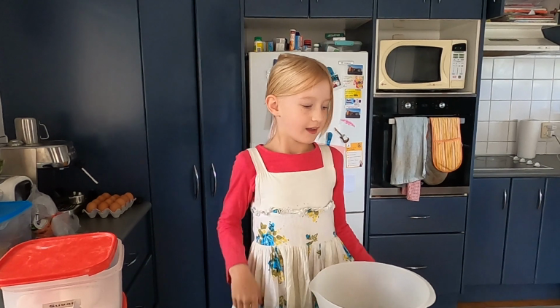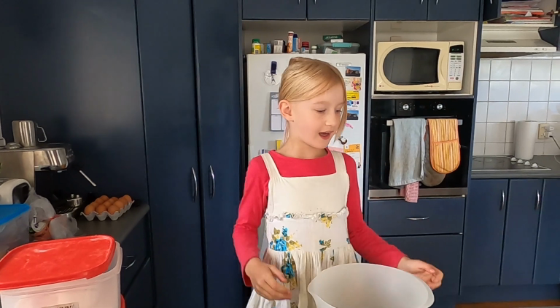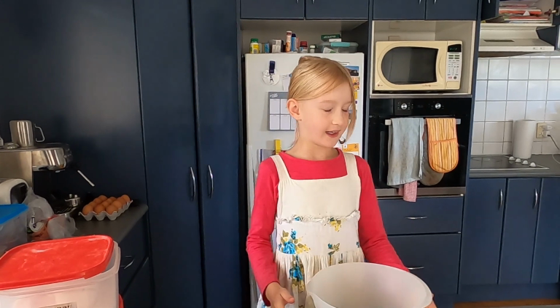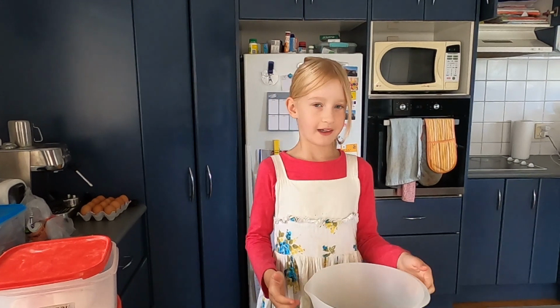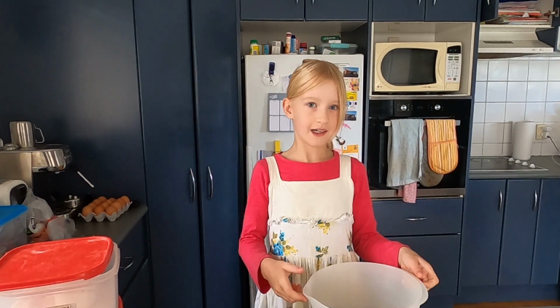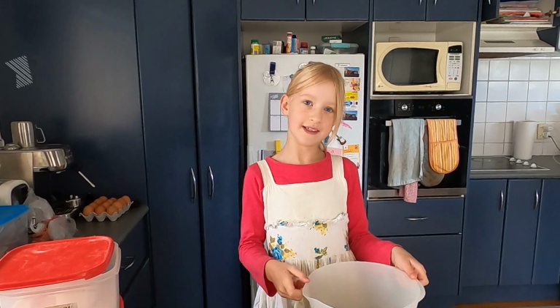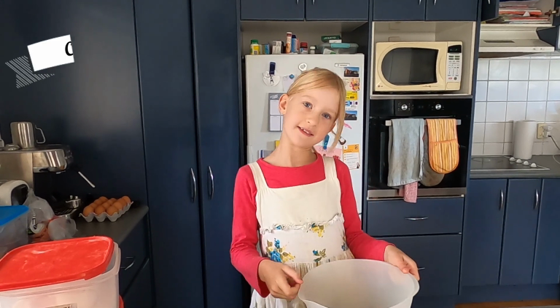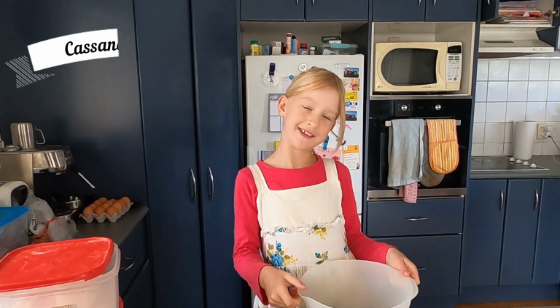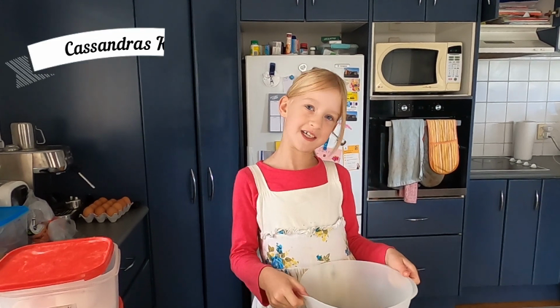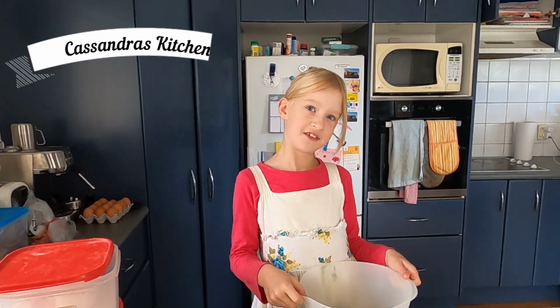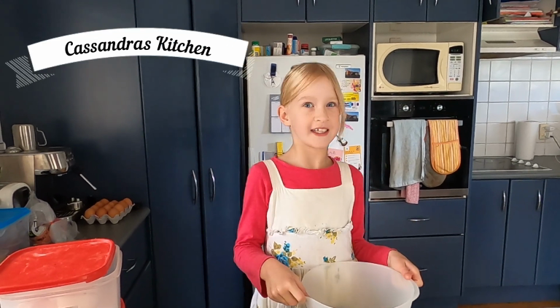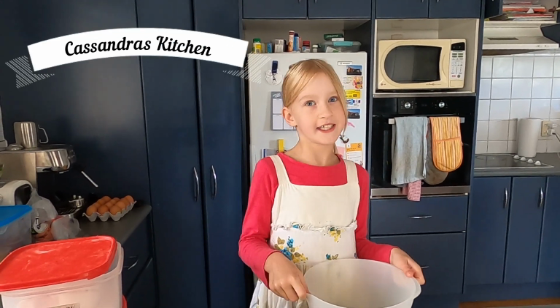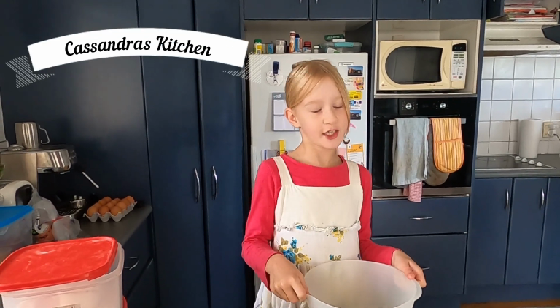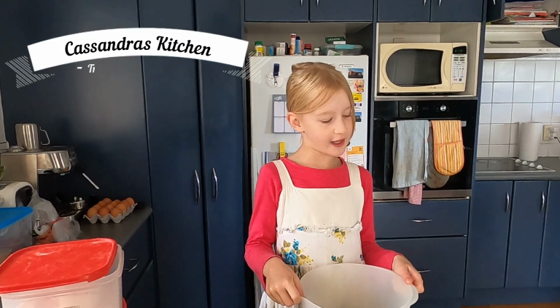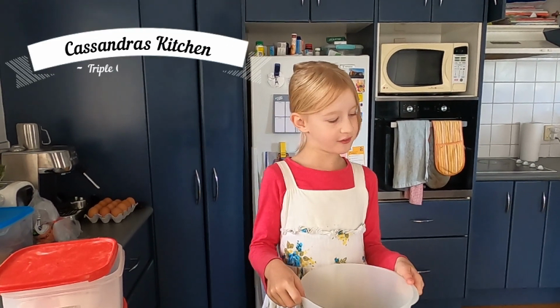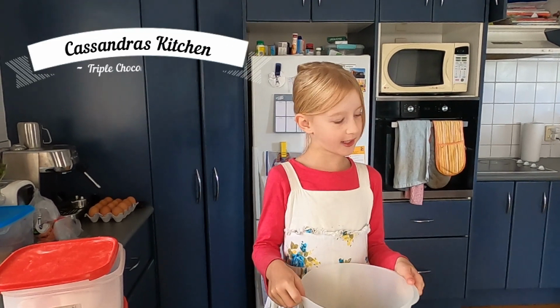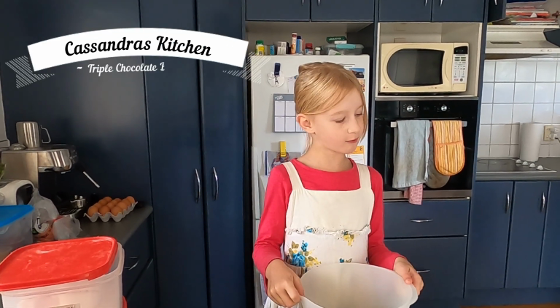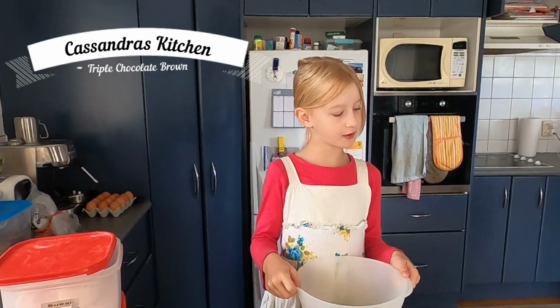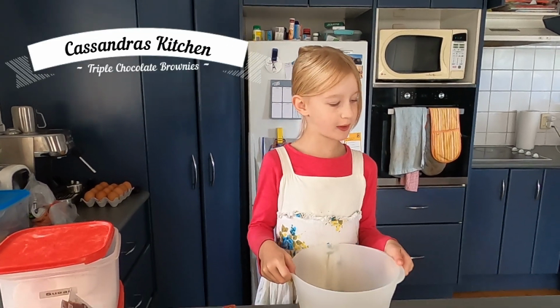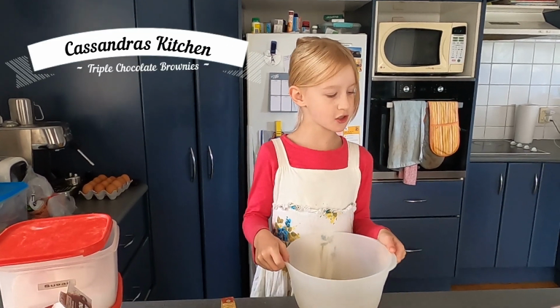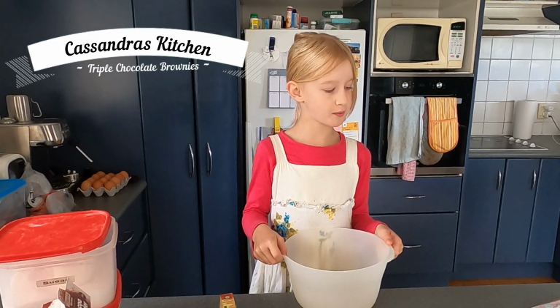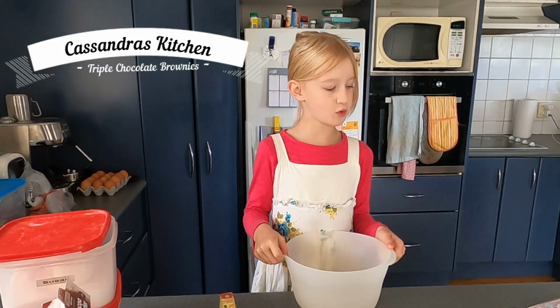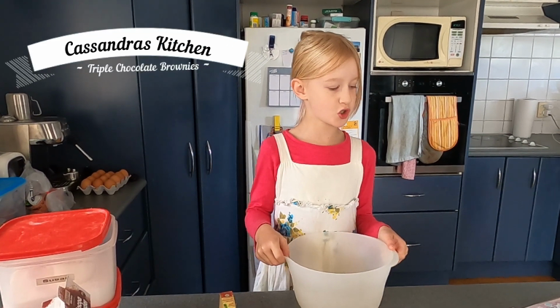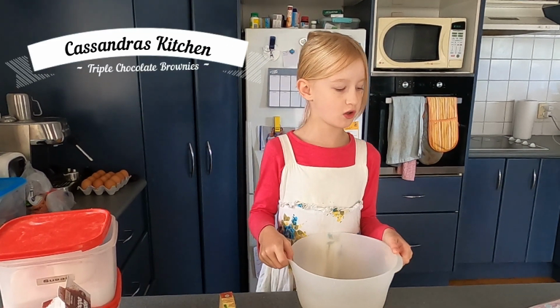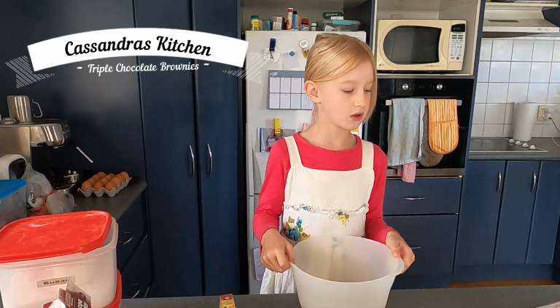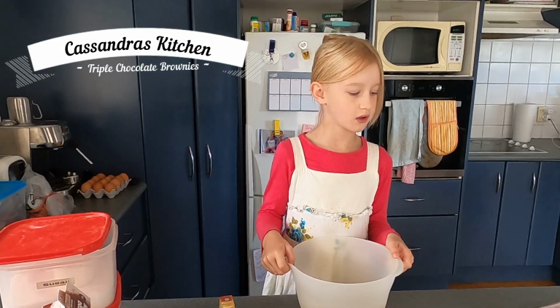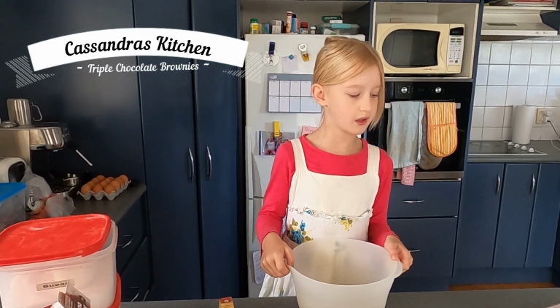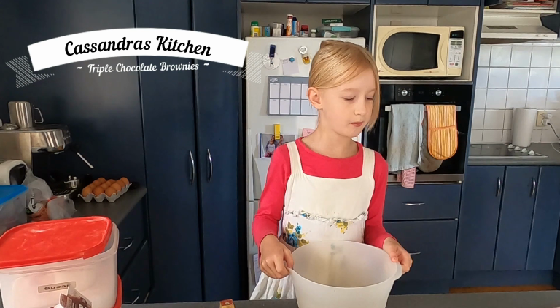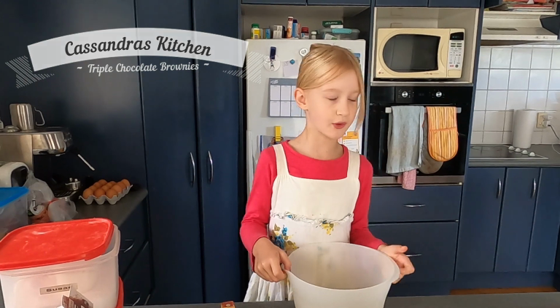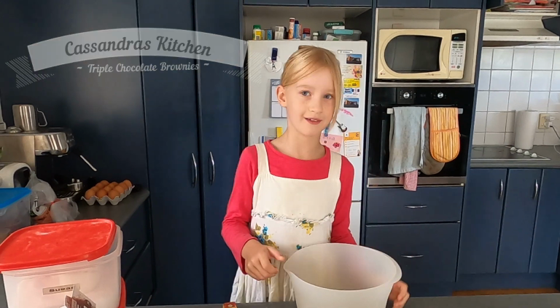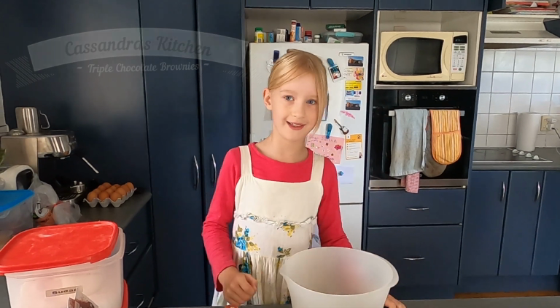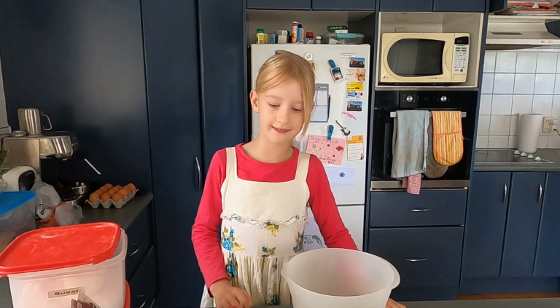Hi, it's Cassandra's Kitchen and today I'm going to make triple chocolate brownies.